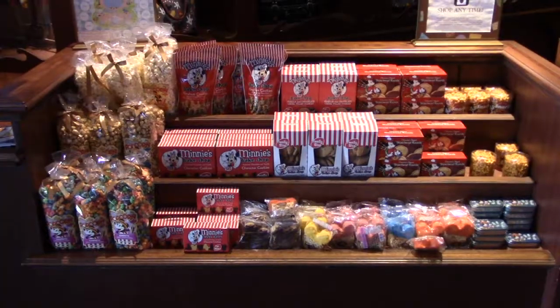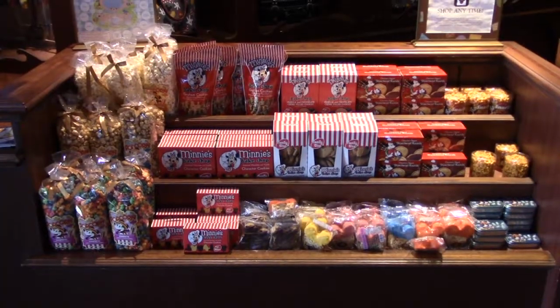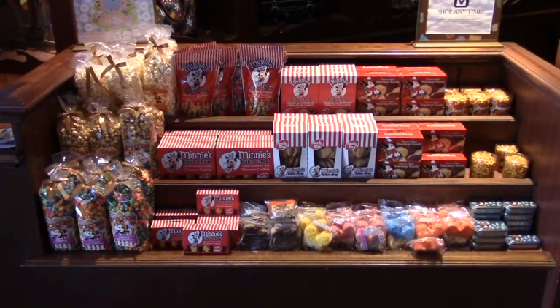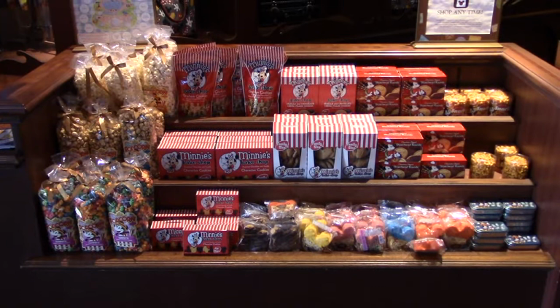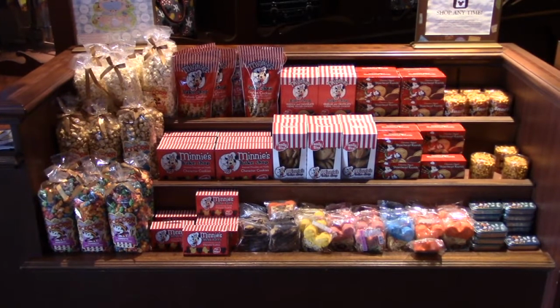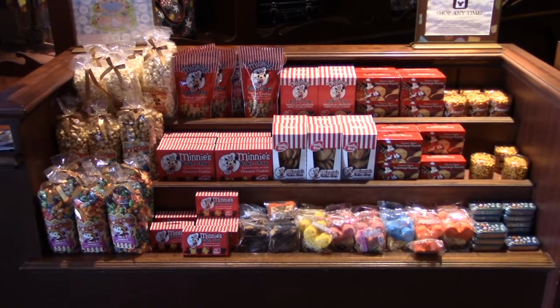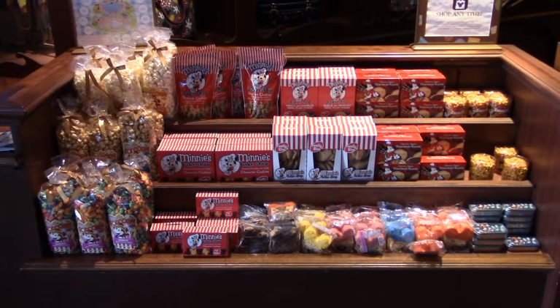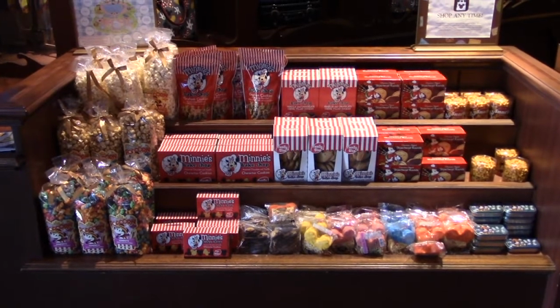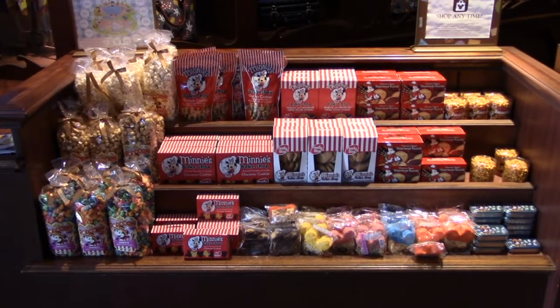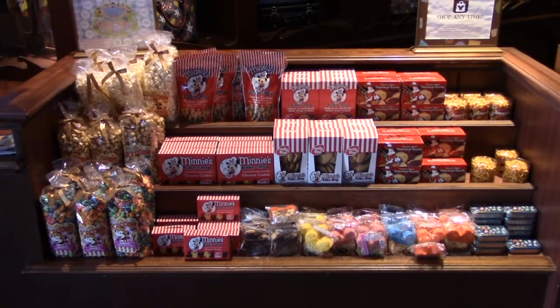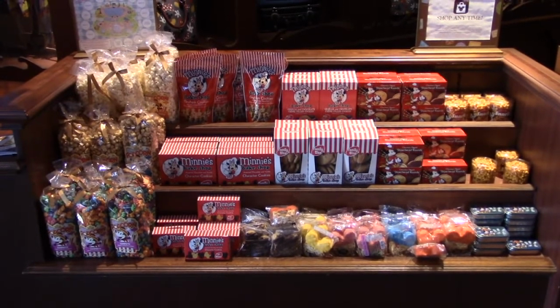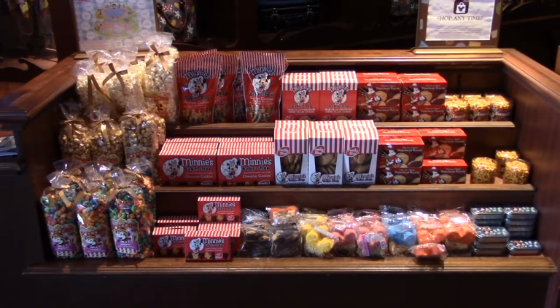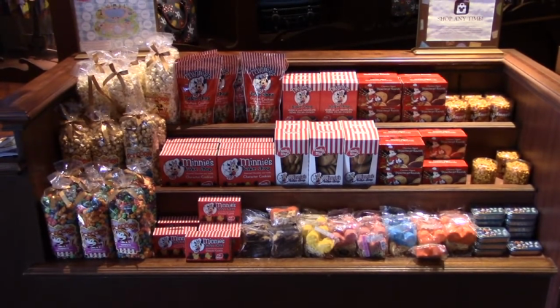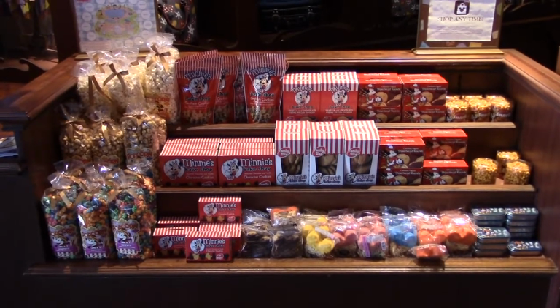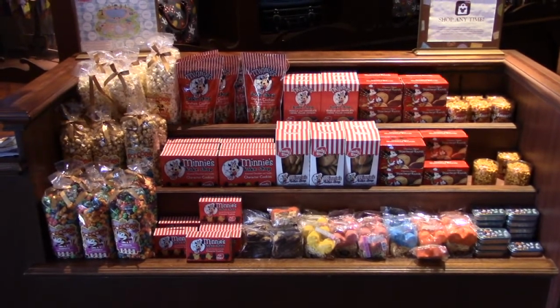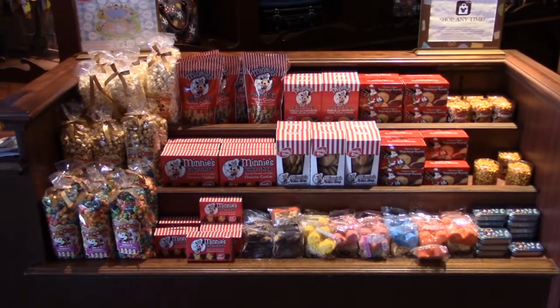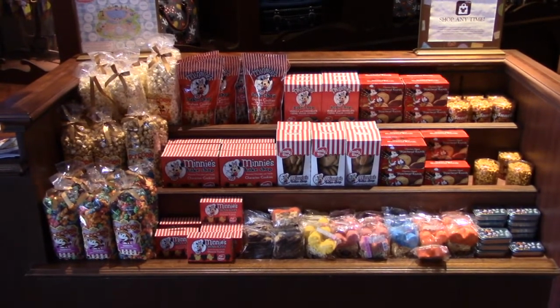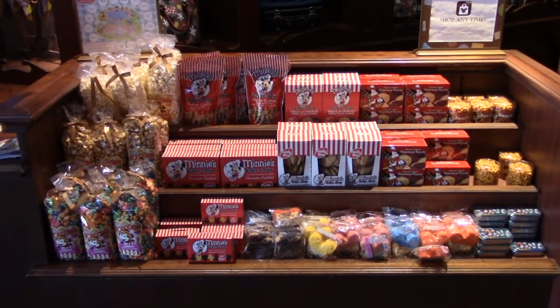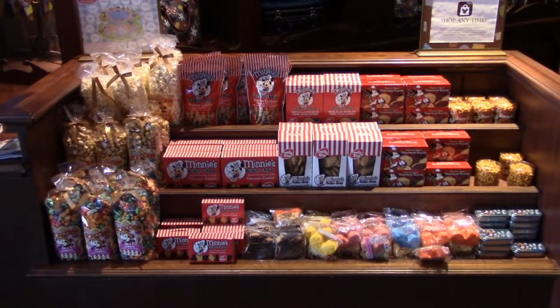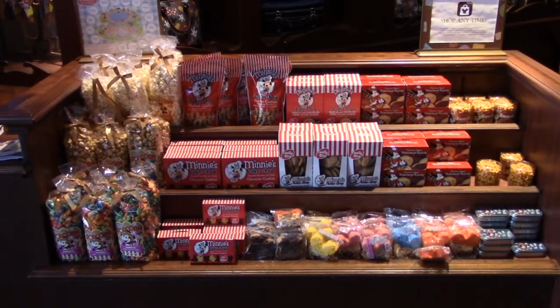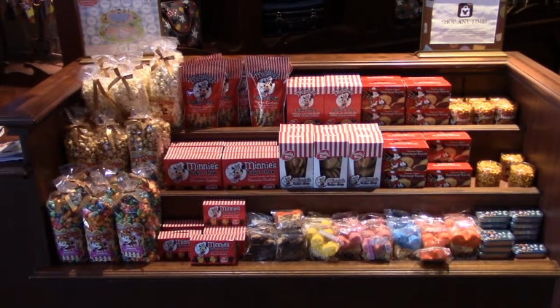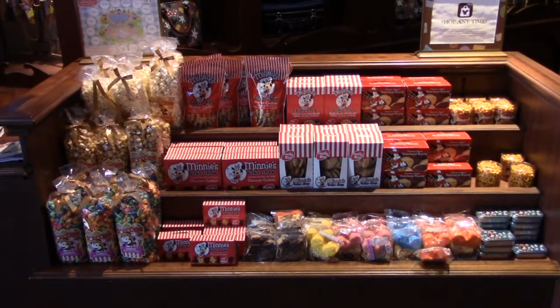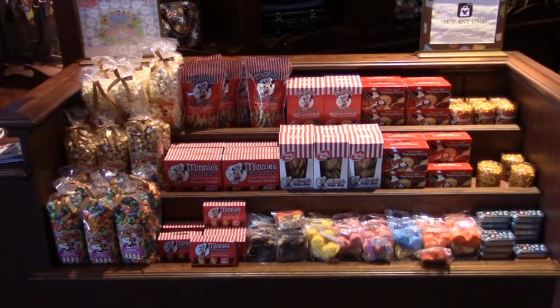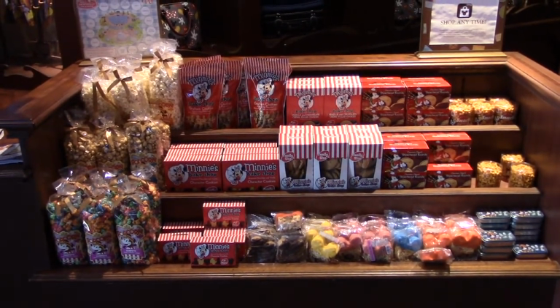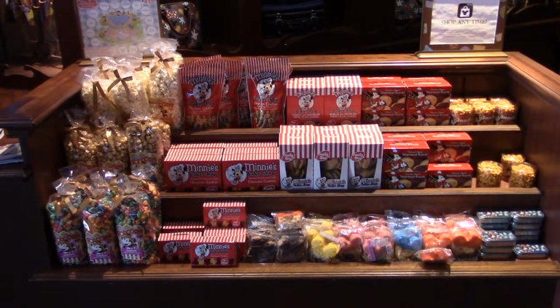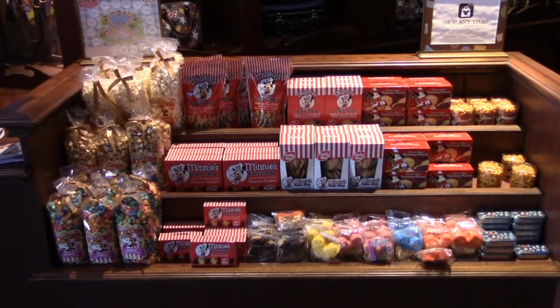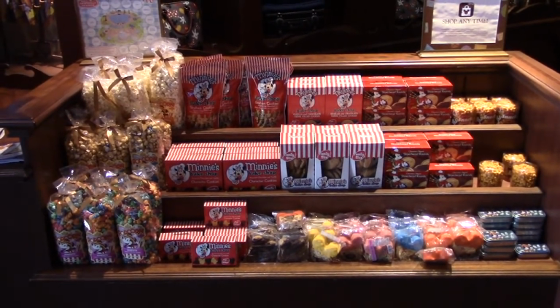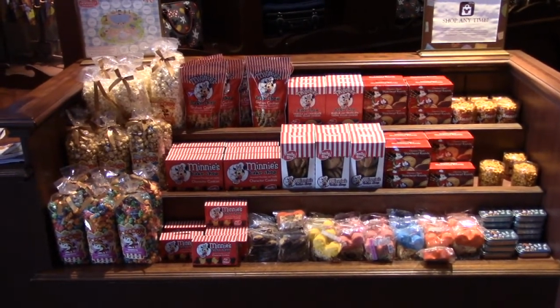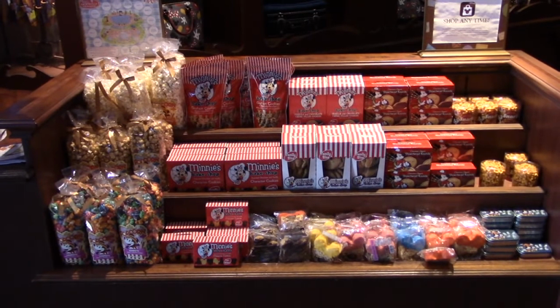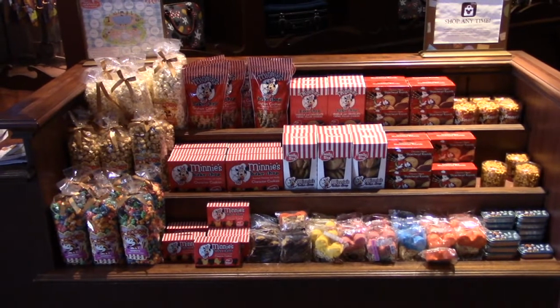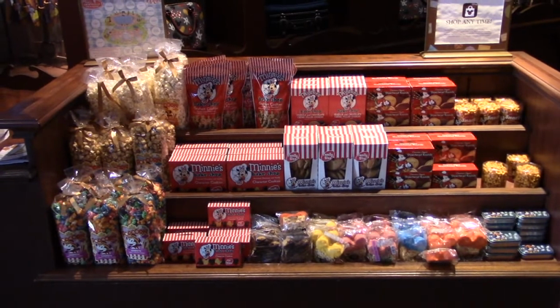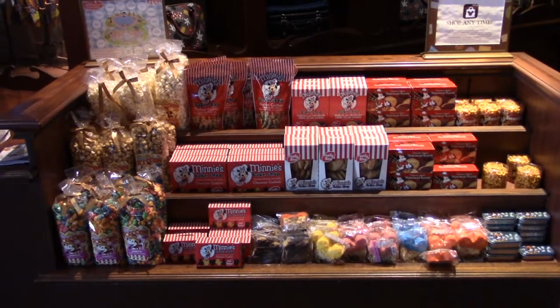If you didn't find something you like on the candy spinner, they've got some other items here including popcorn, cookies, and mints.